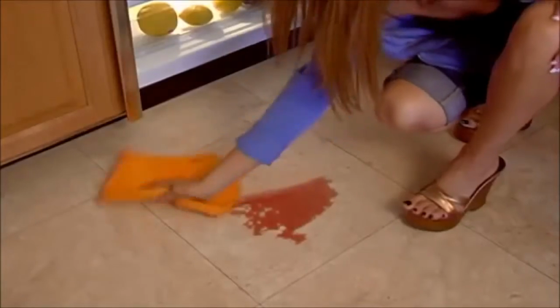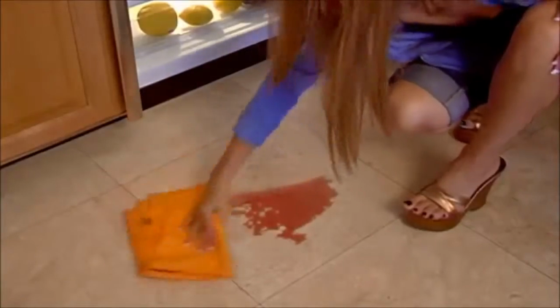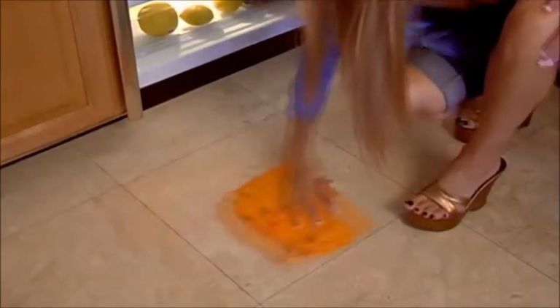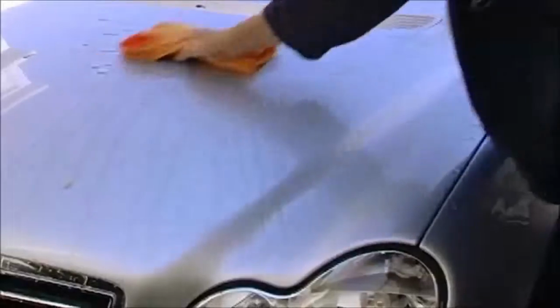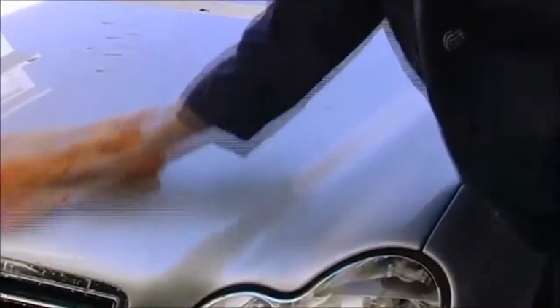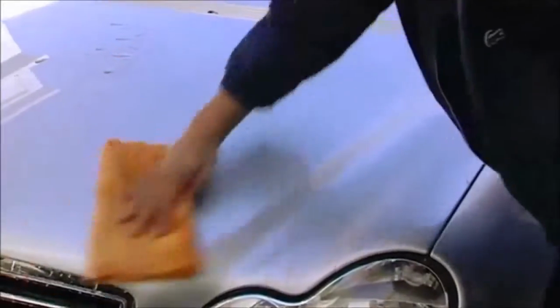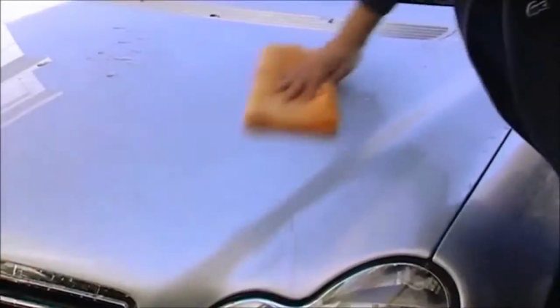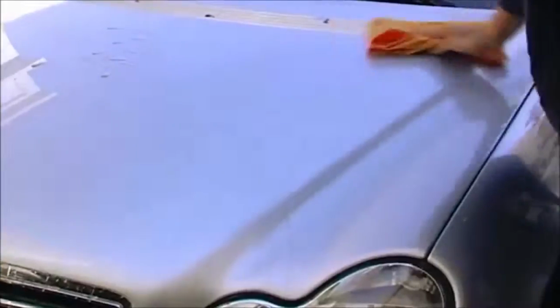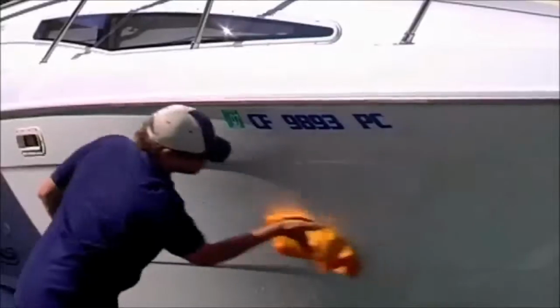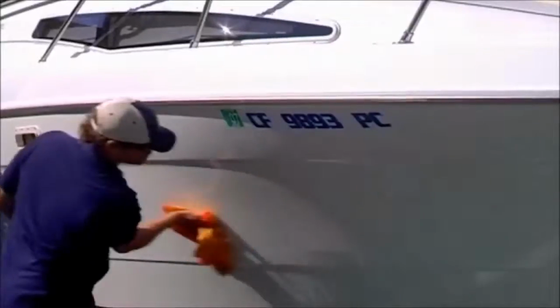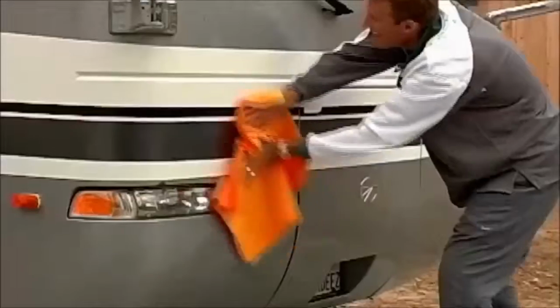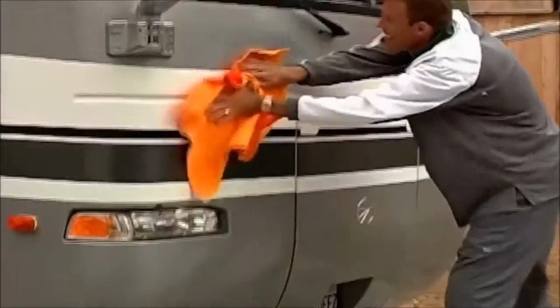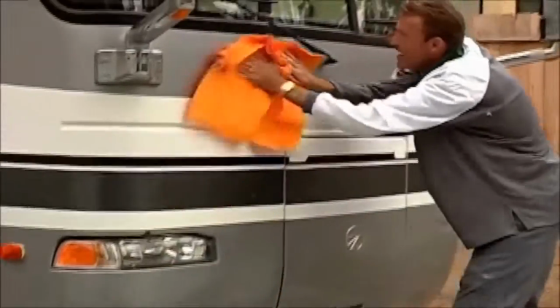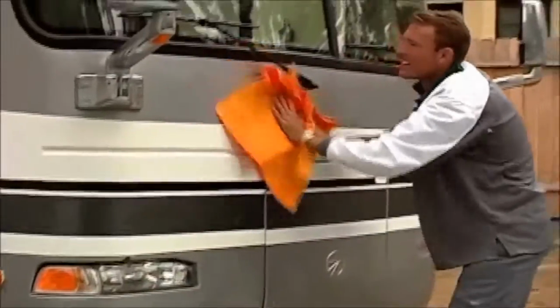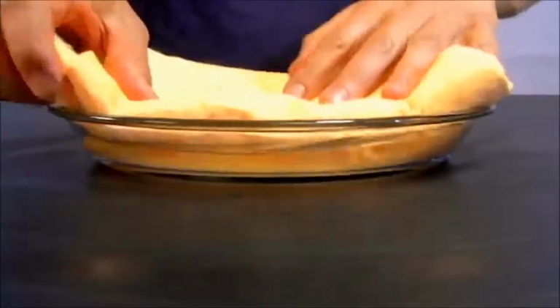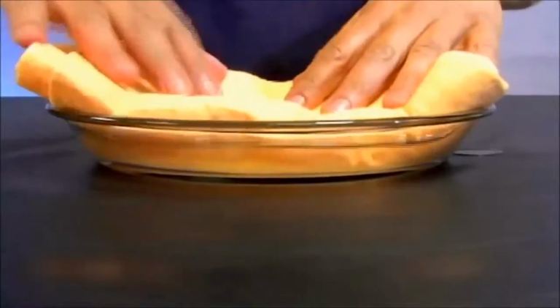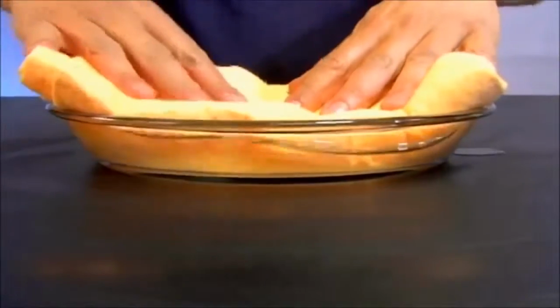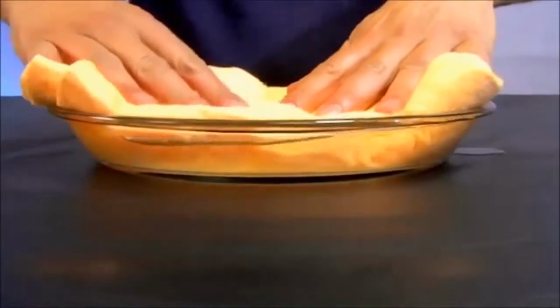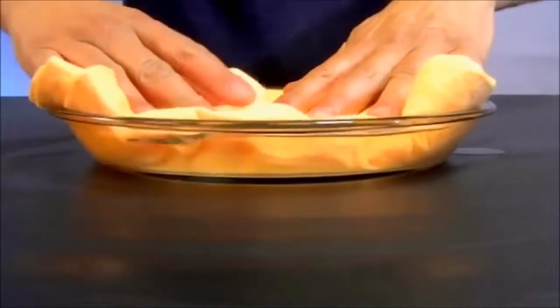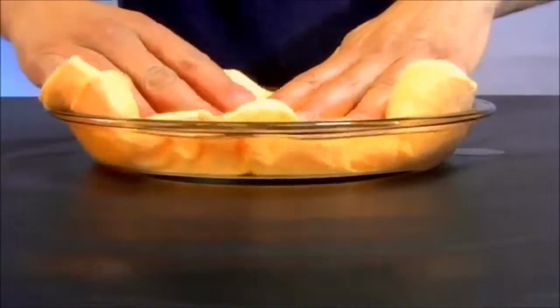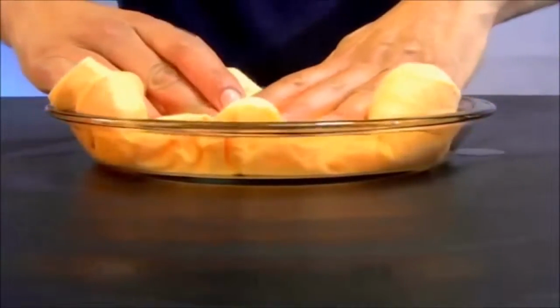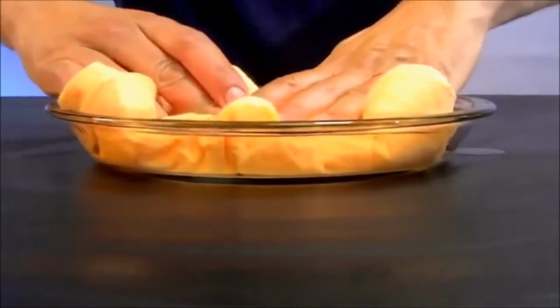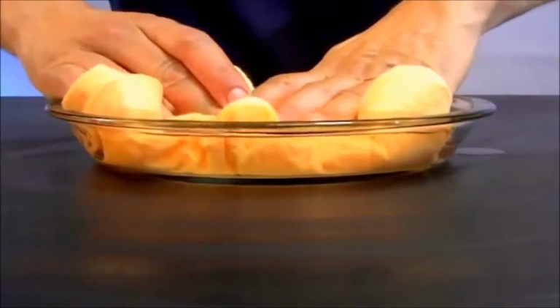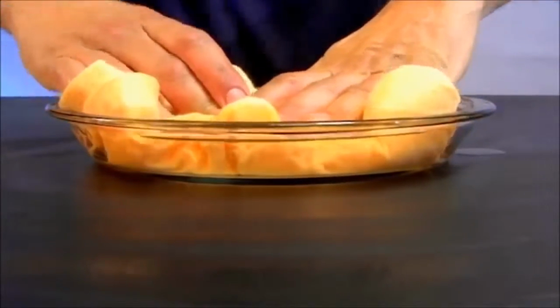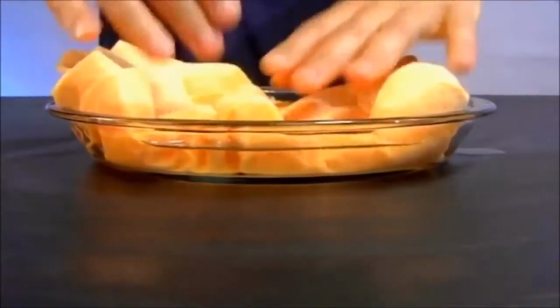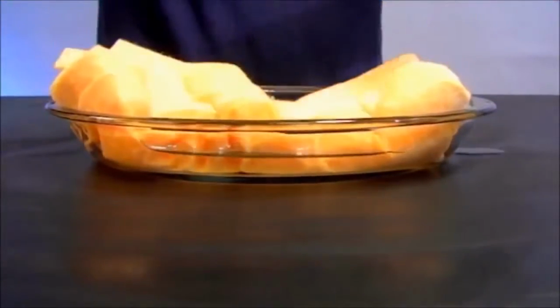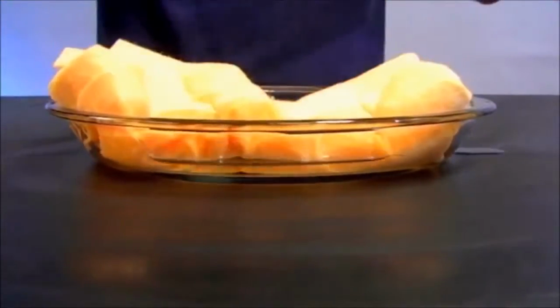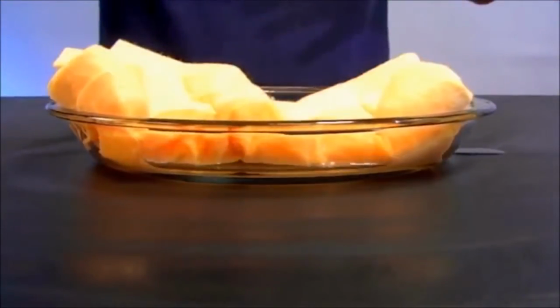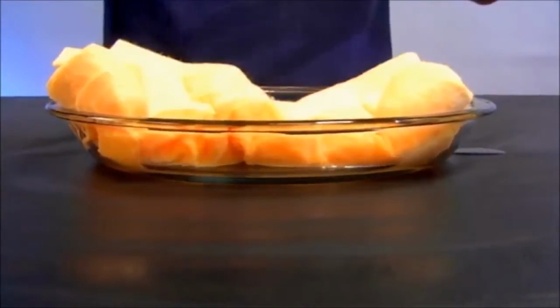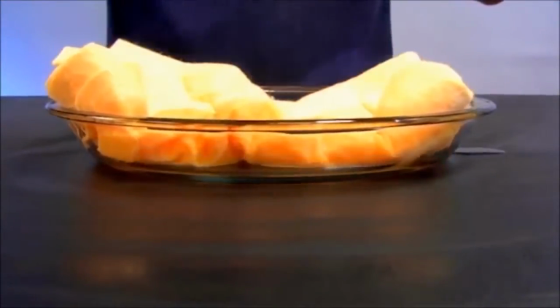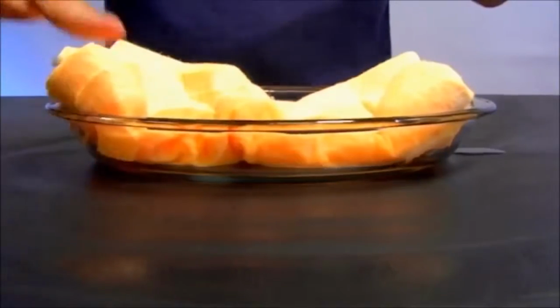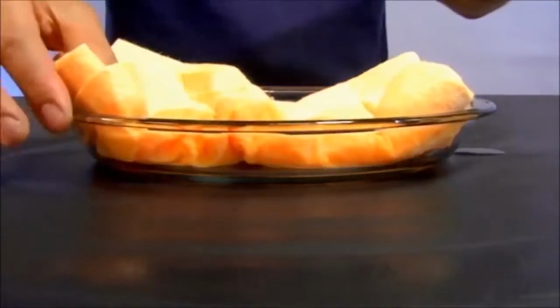This is for the house, the car, the boat, the RV. ShamWow holds 12 times its weight in liquid. Look at this — it just does the work.